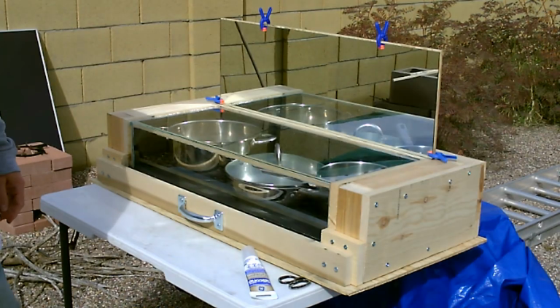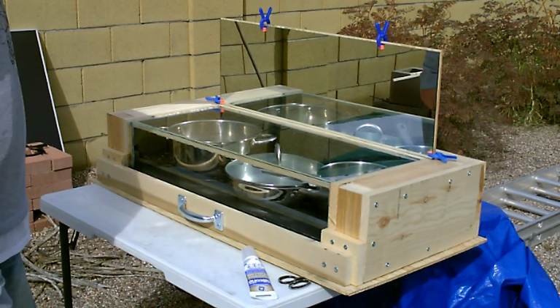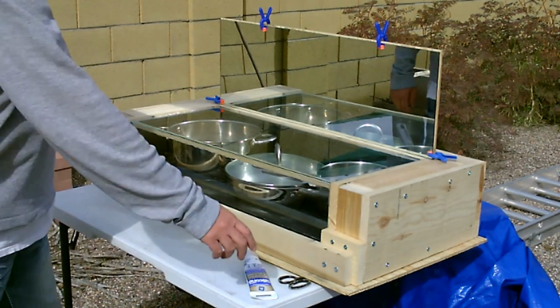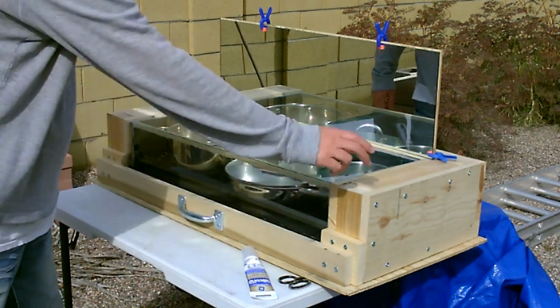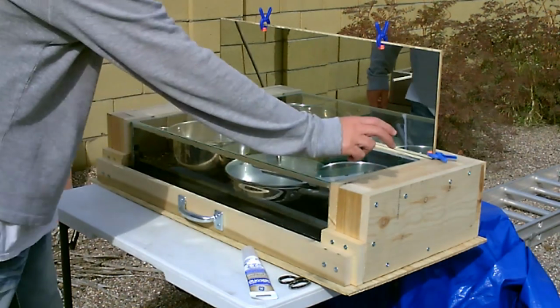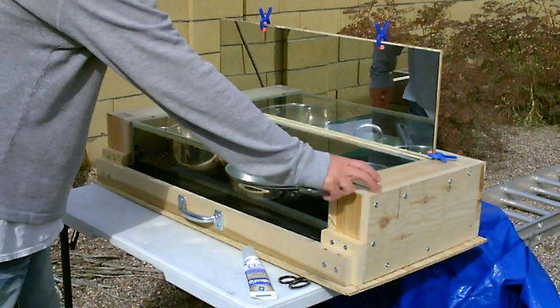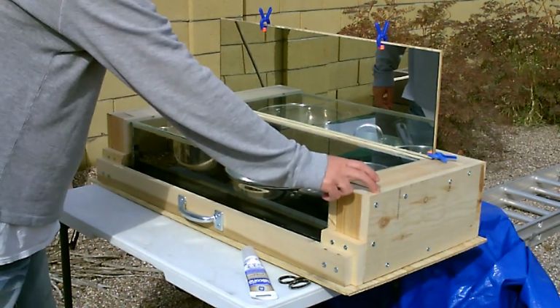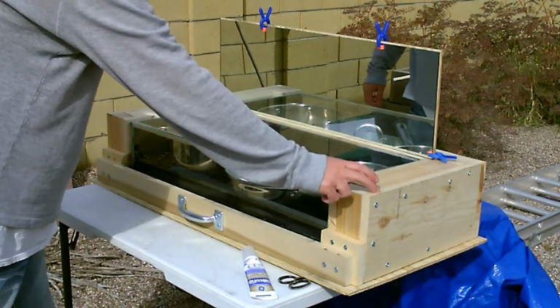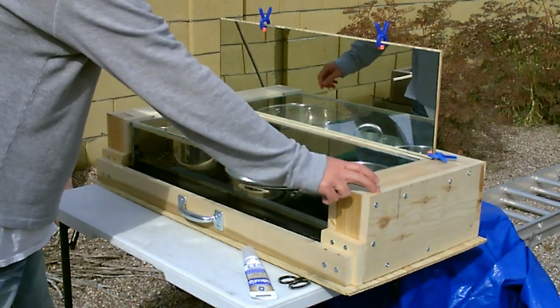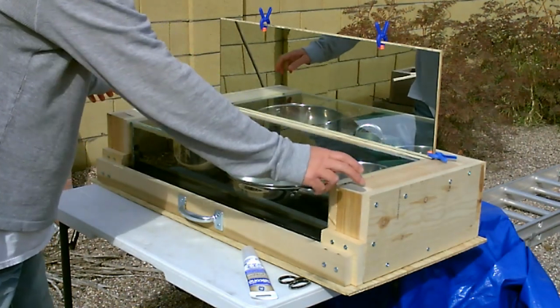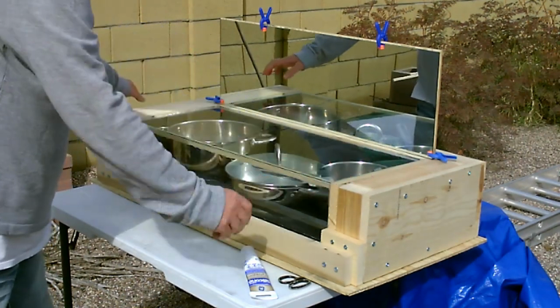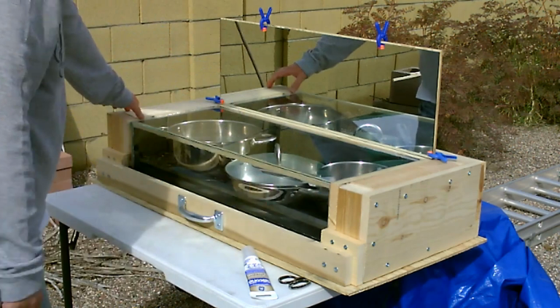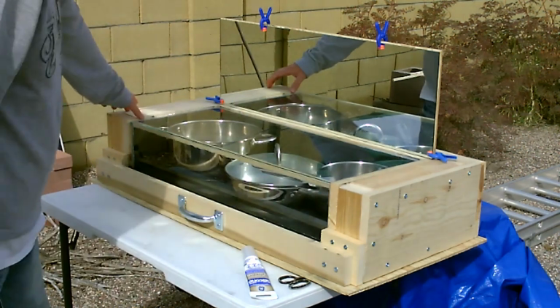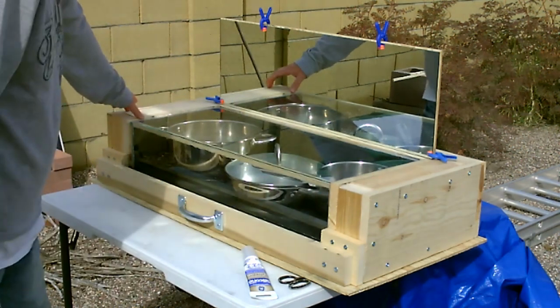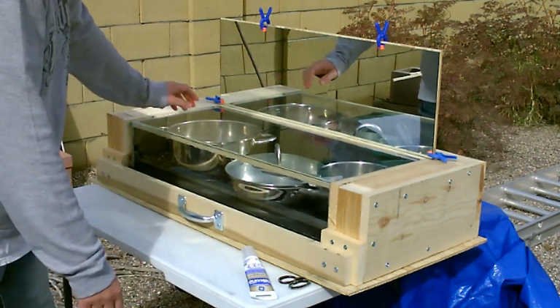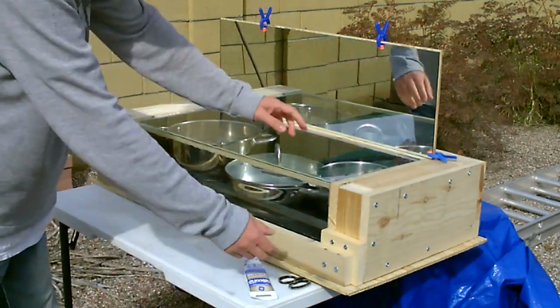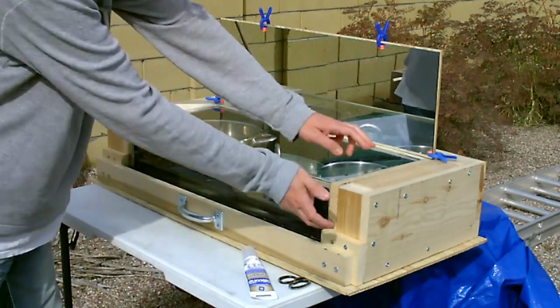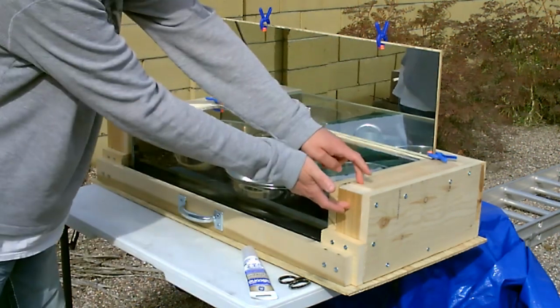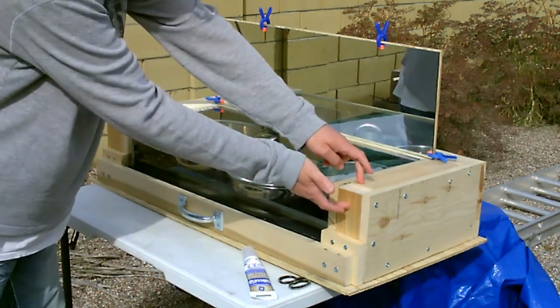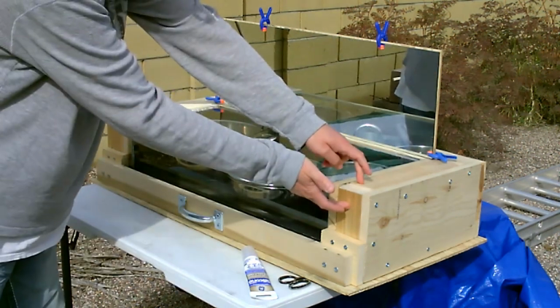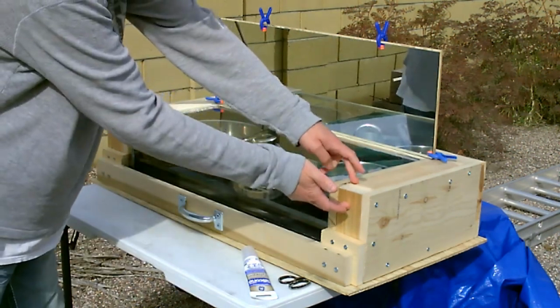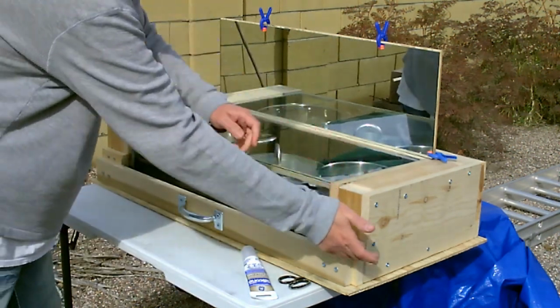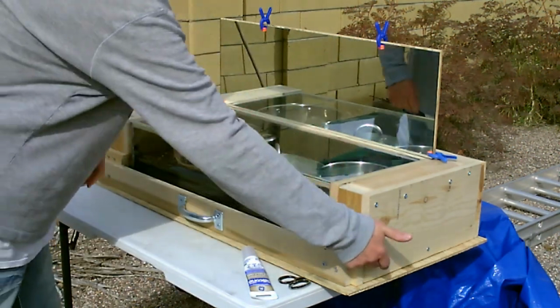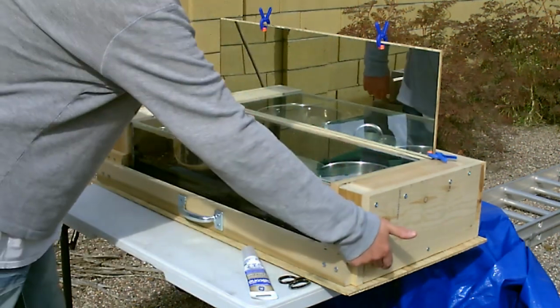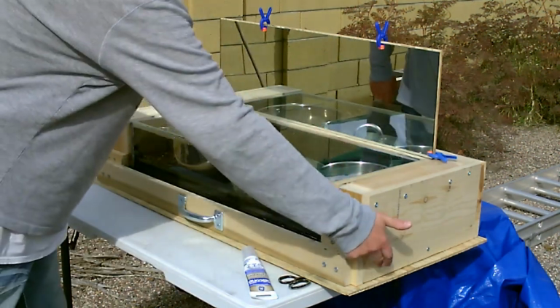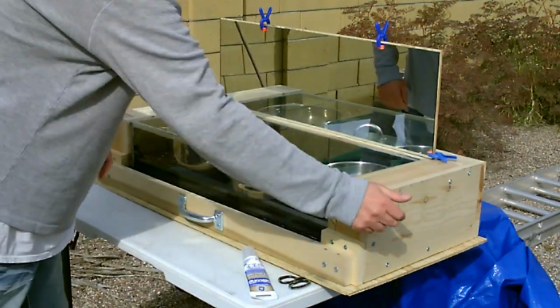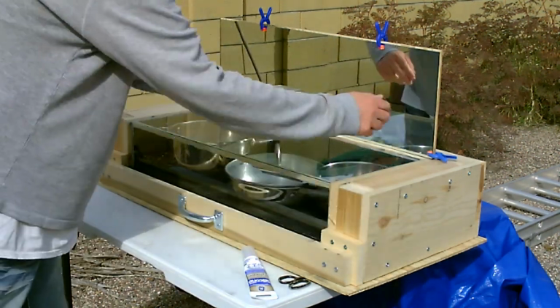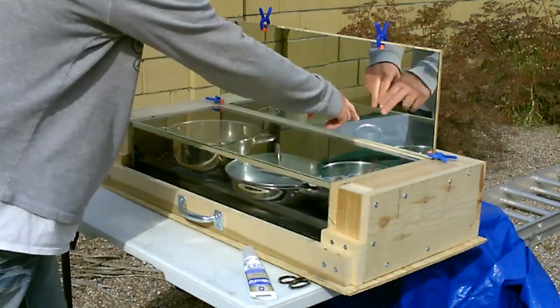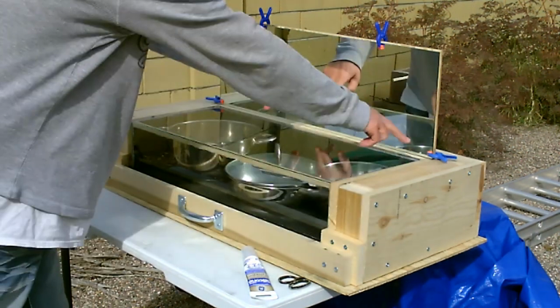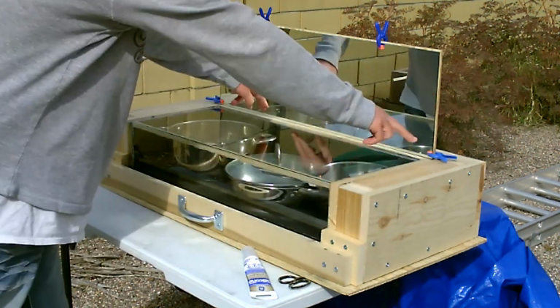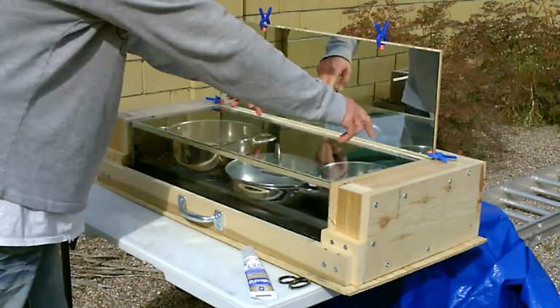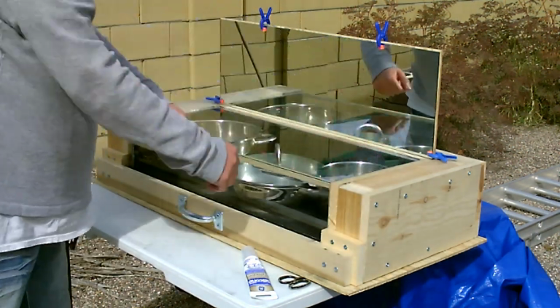All right, real quick - talk through the 1x8s here, here, and here. 2x3s here, here, down there and along the back.